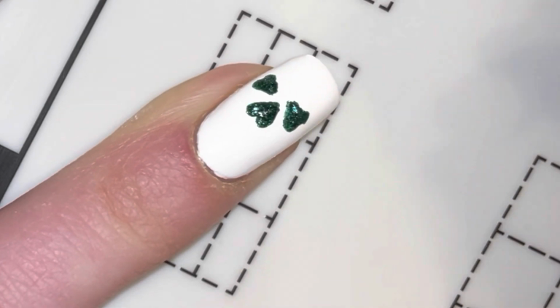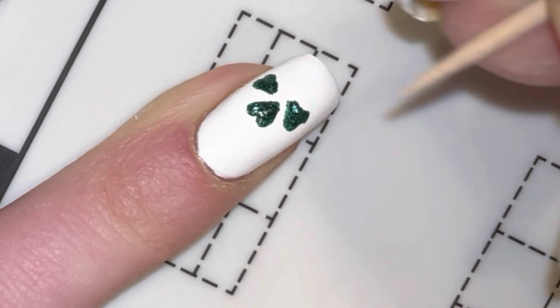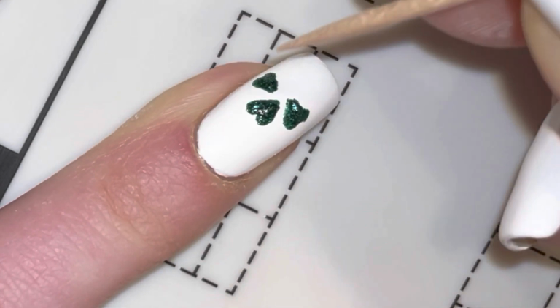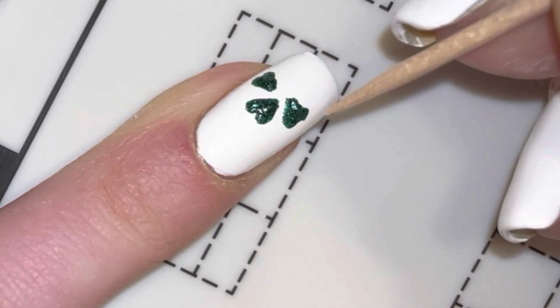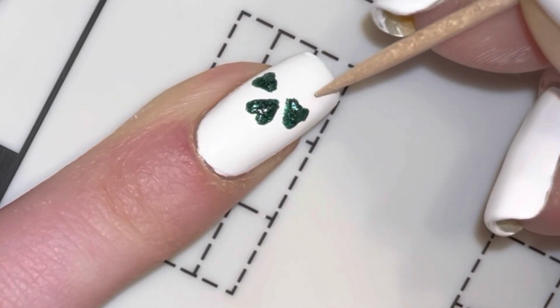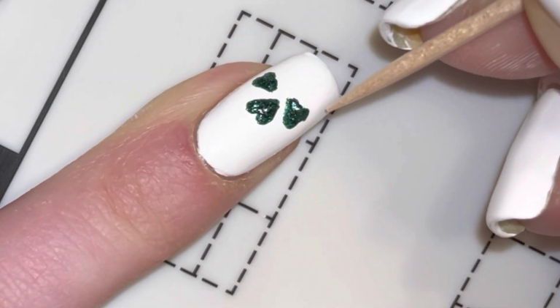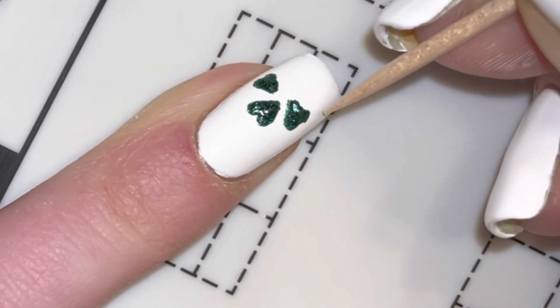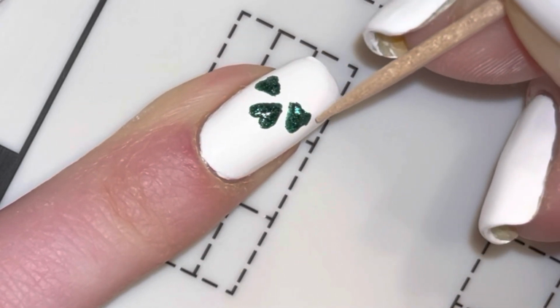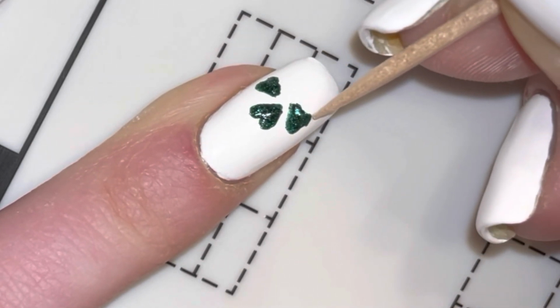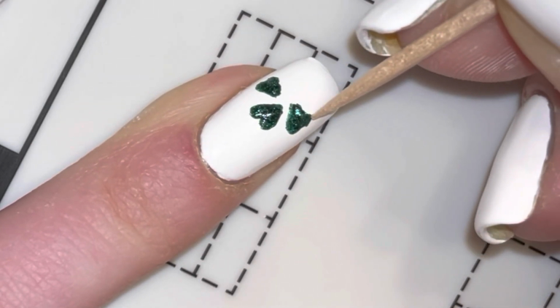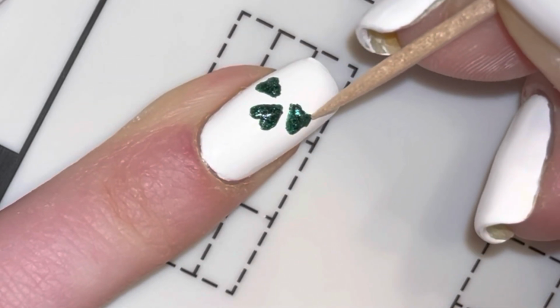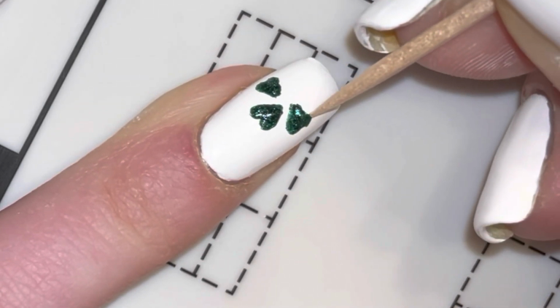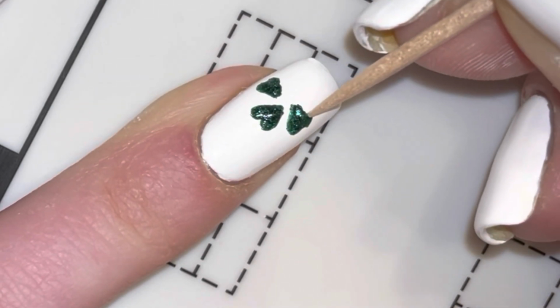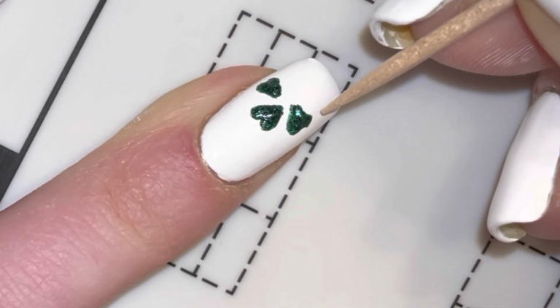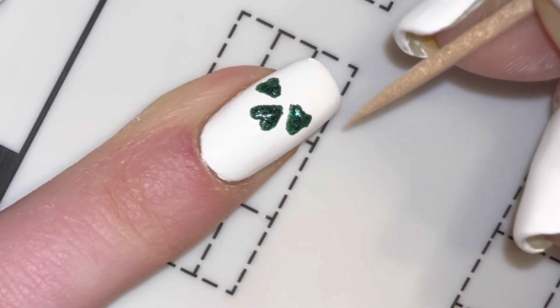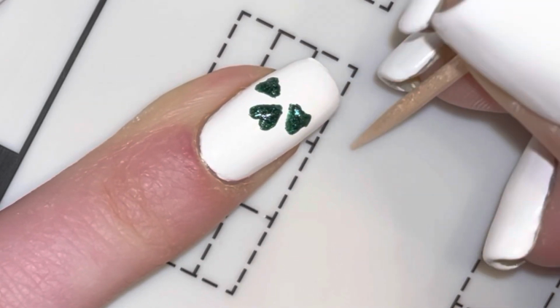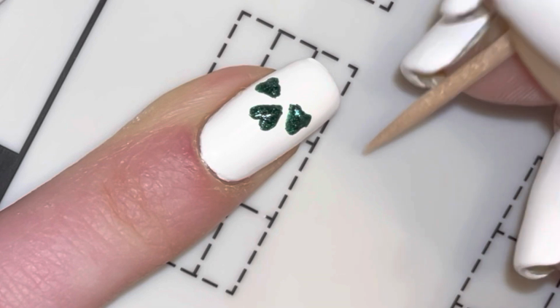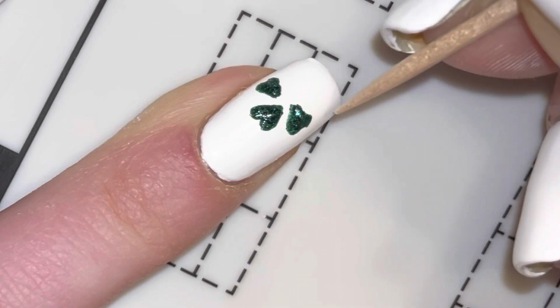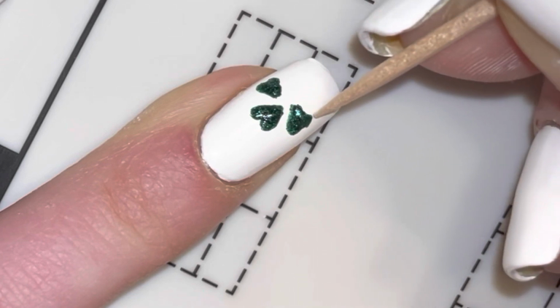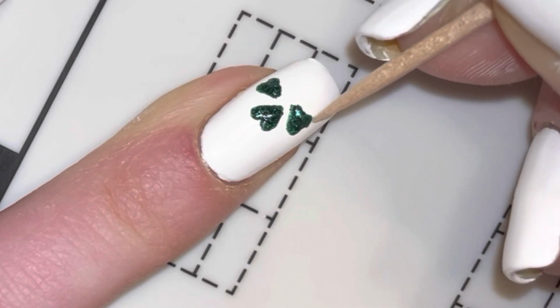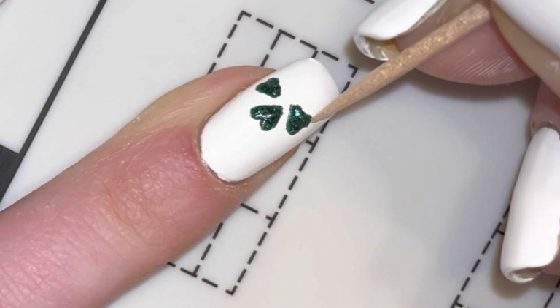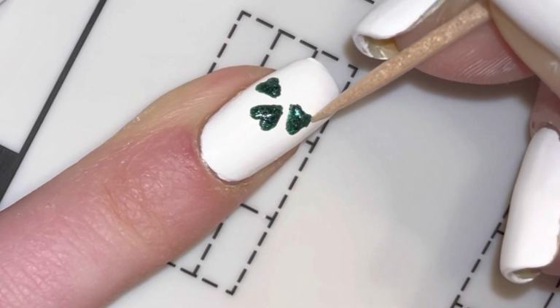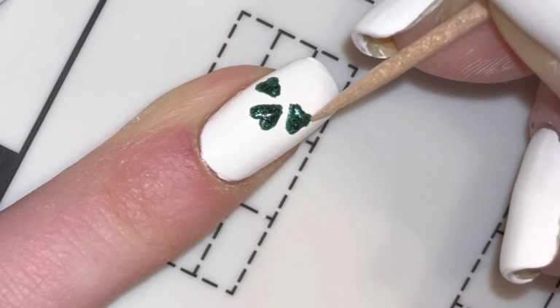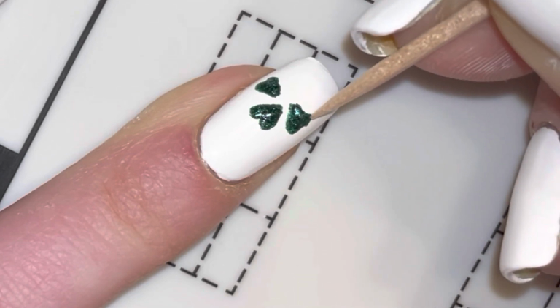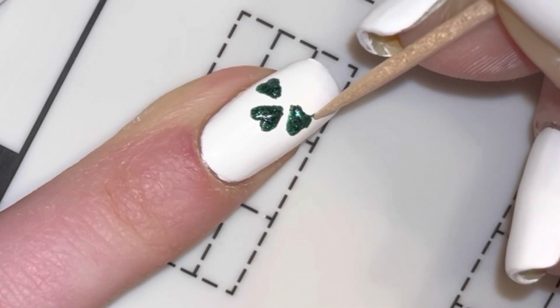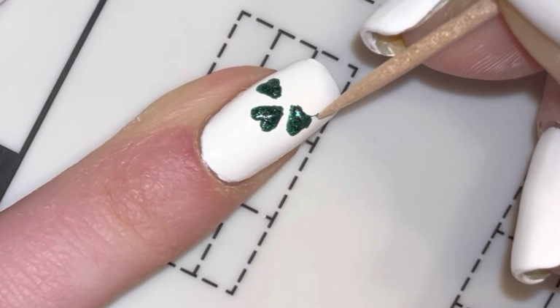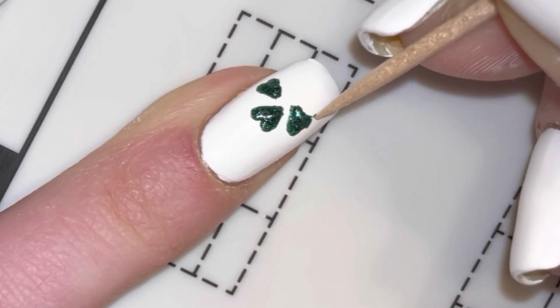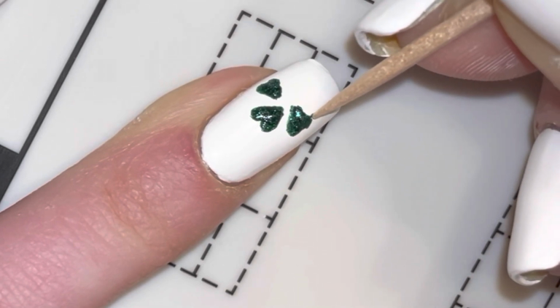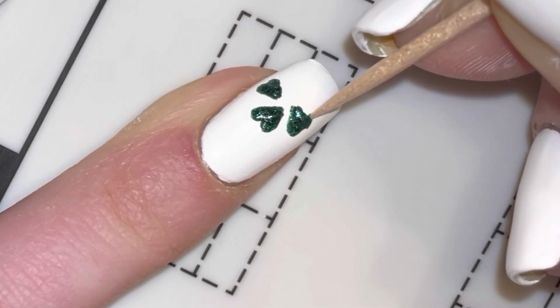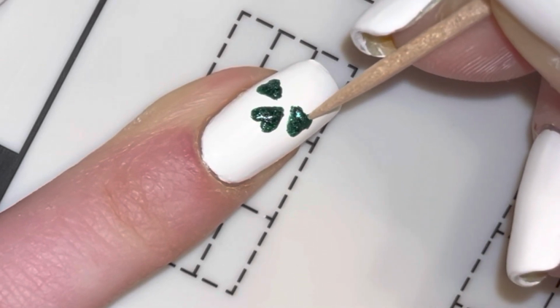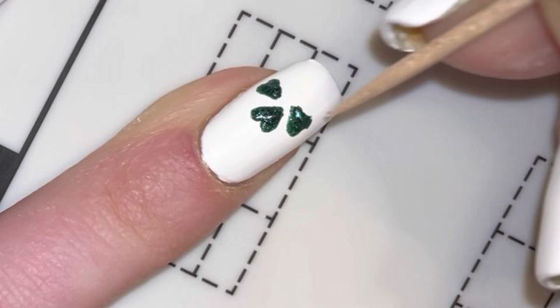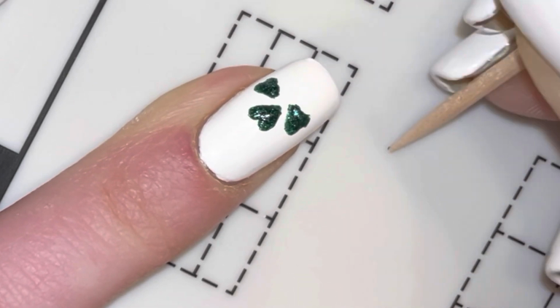As you can see, I messed this one up a tiny bit, so I'm just taking the clean side of the toothpick and reshaping it.